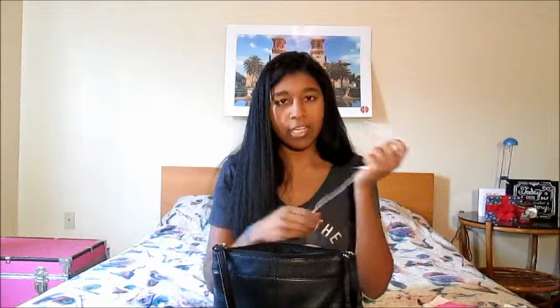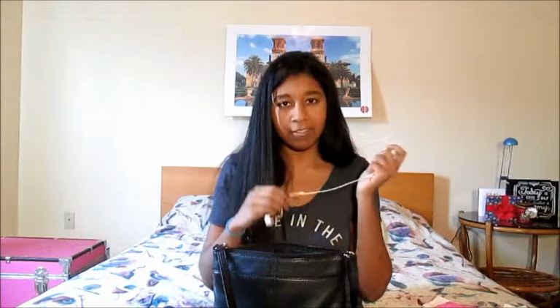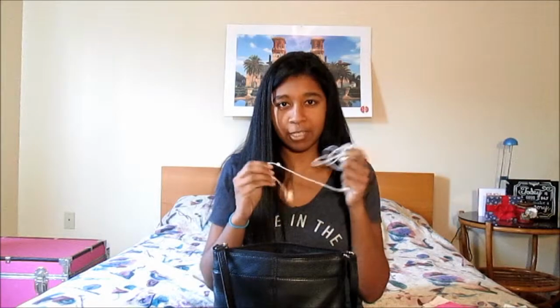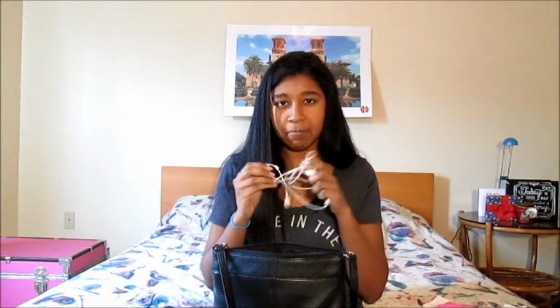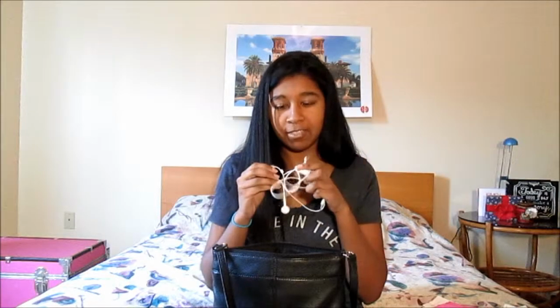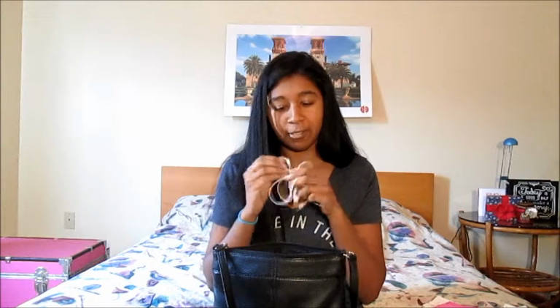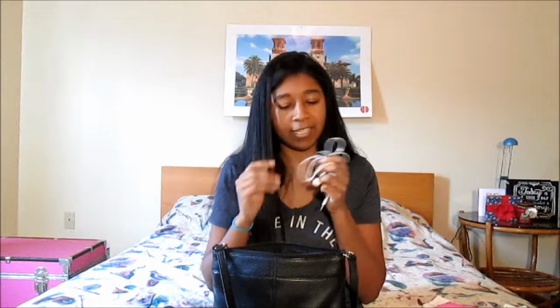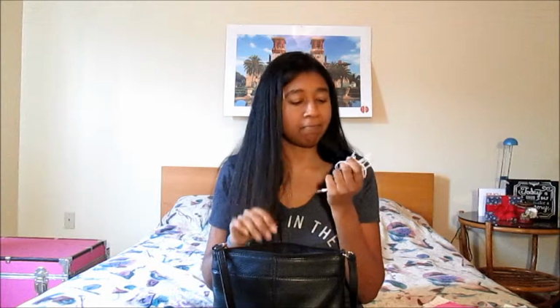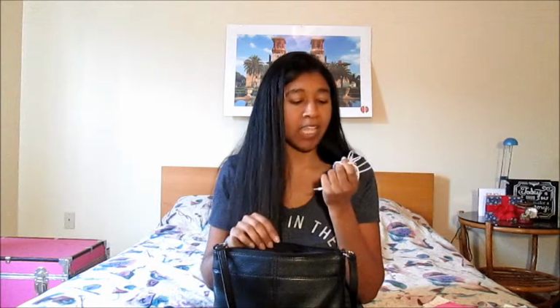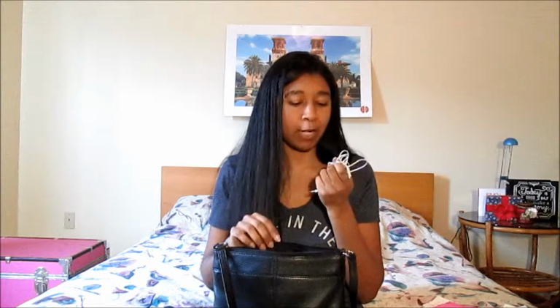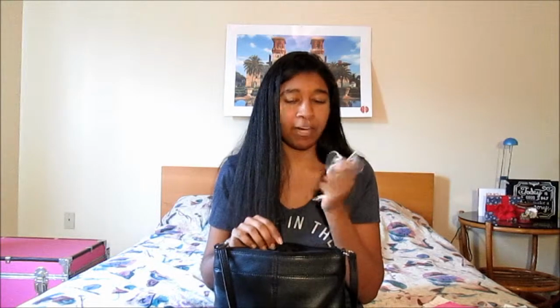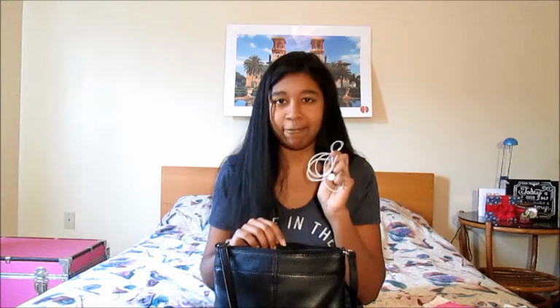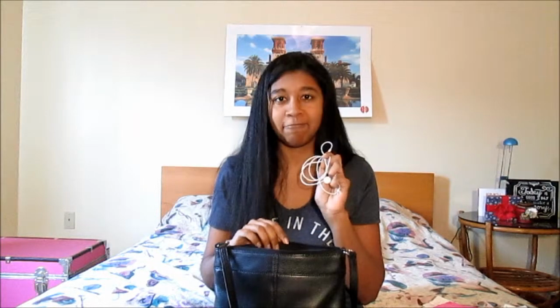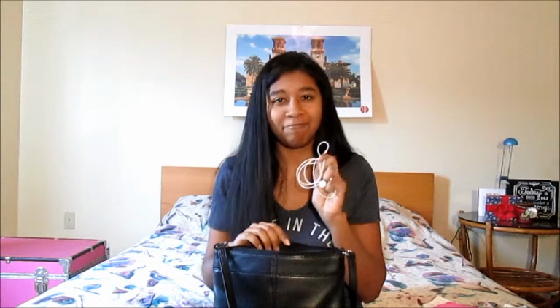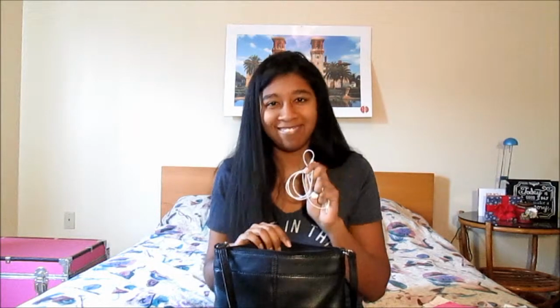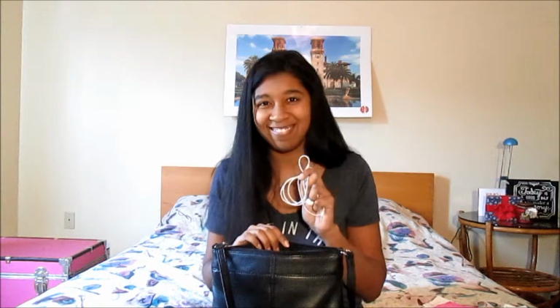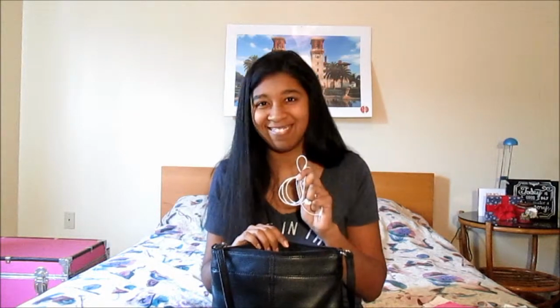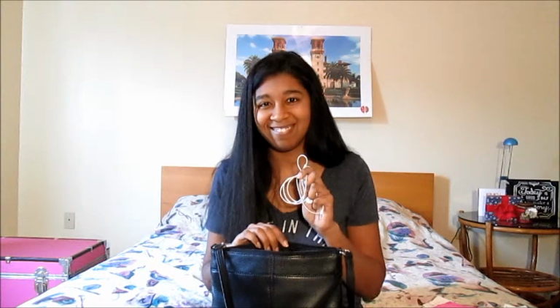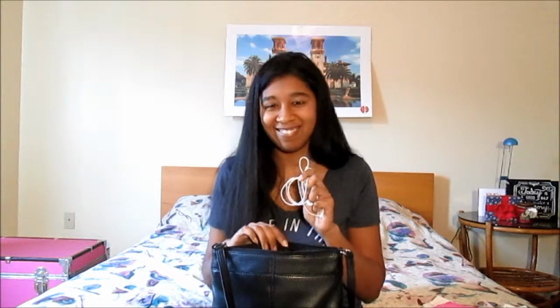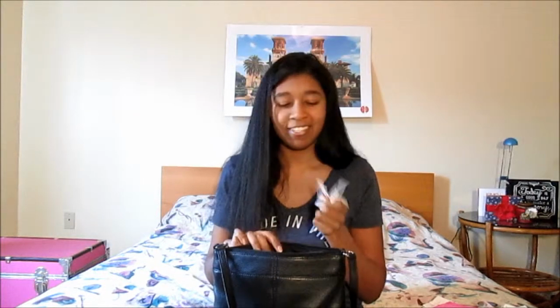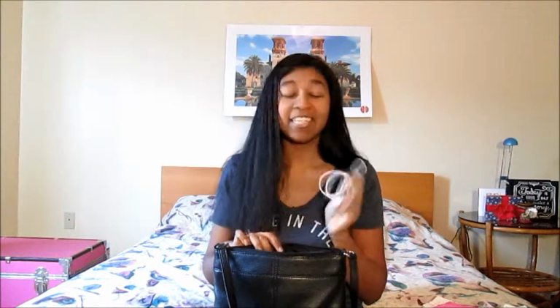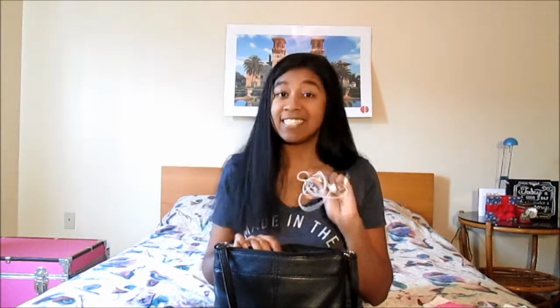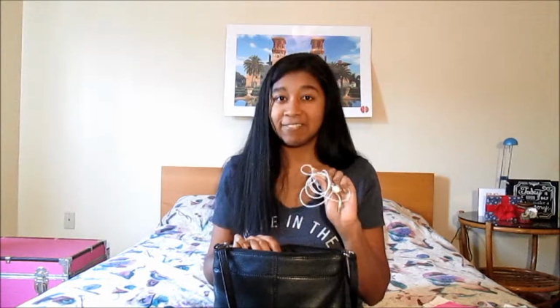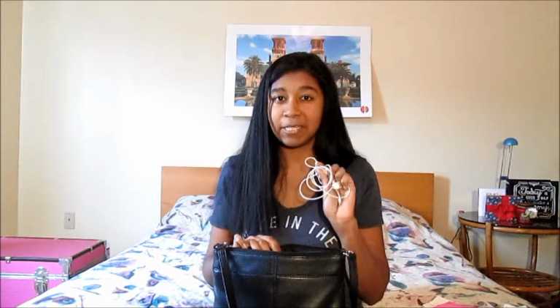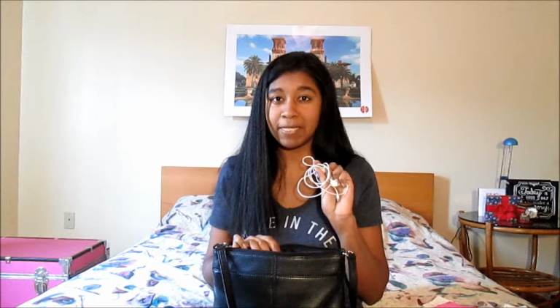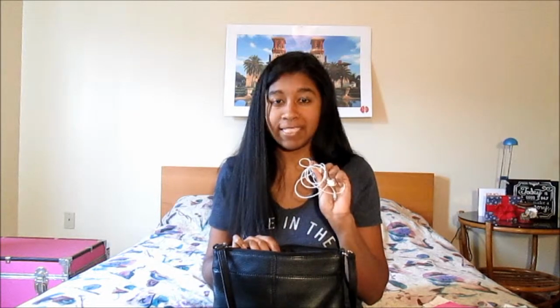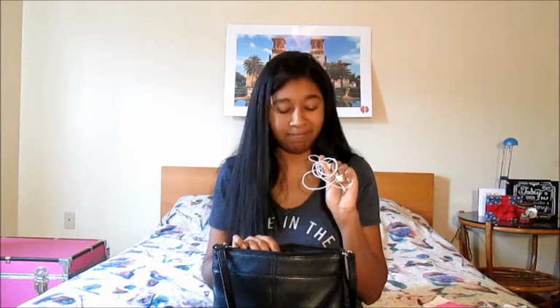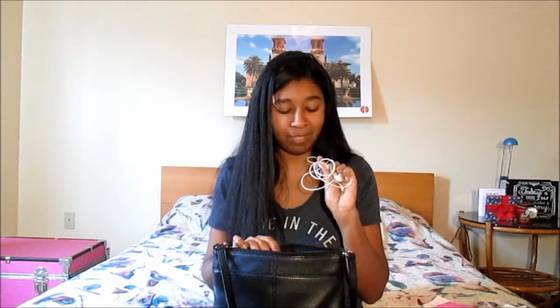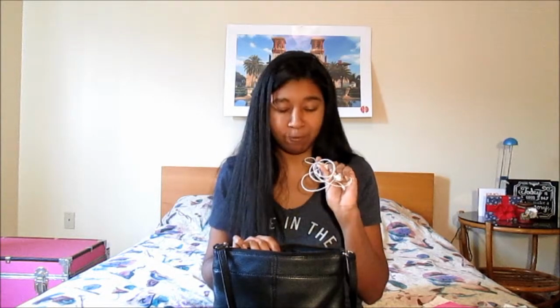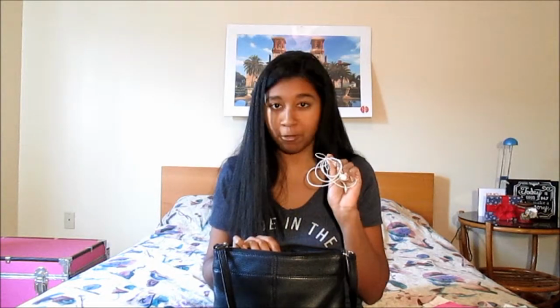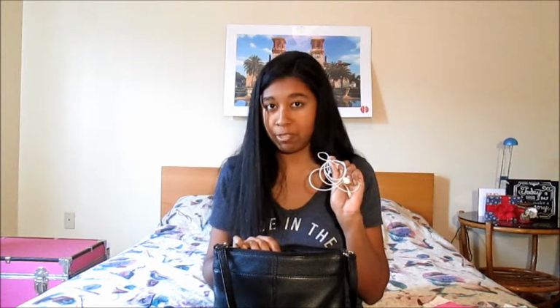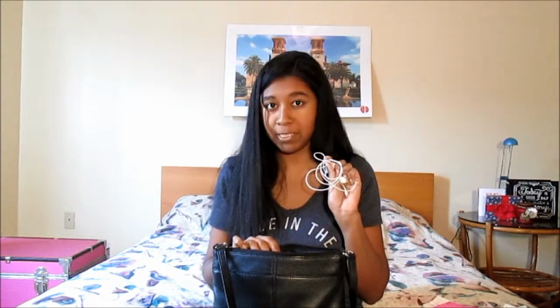Definitely a must for like anywhere, ever. Definitely a must. Headphones are always a must.